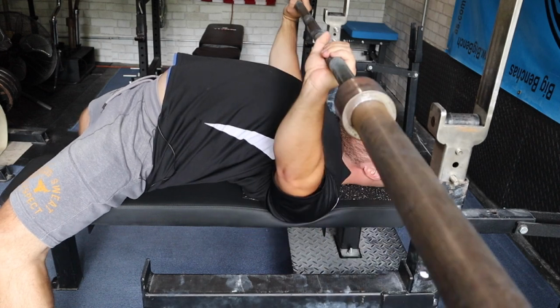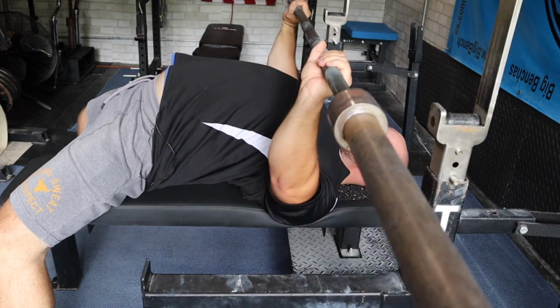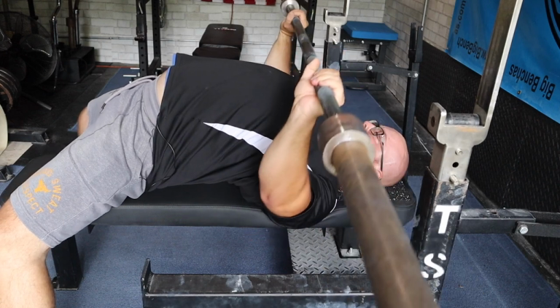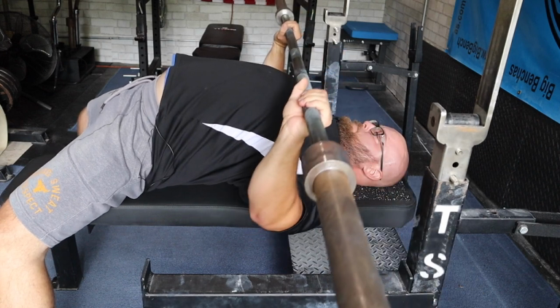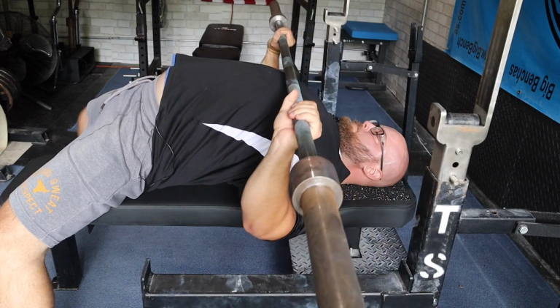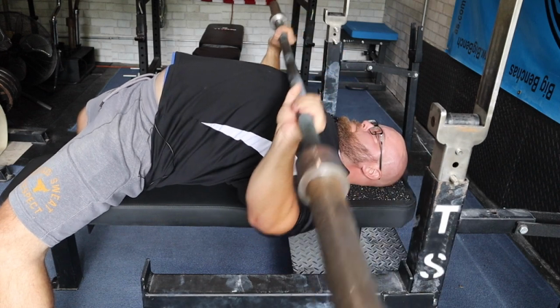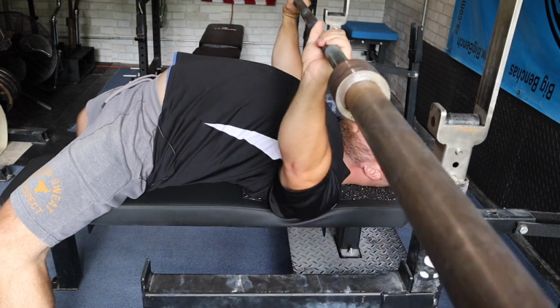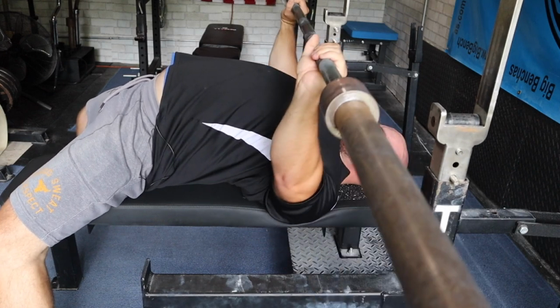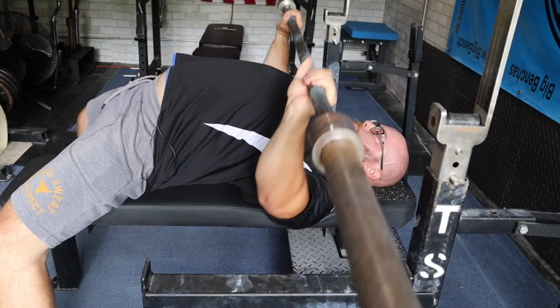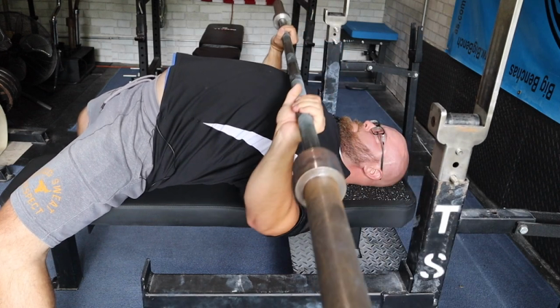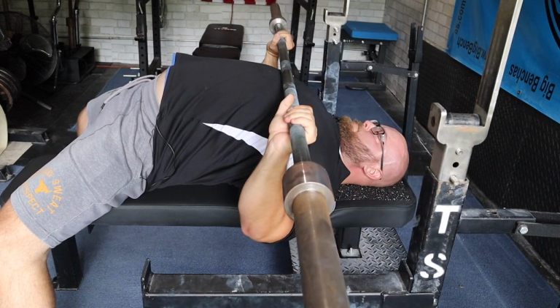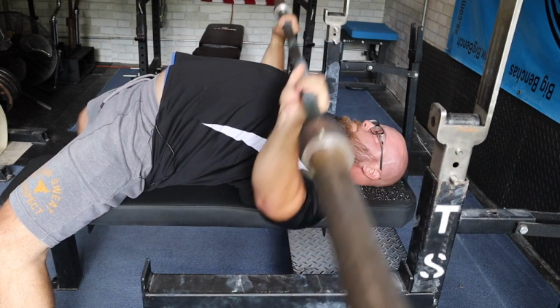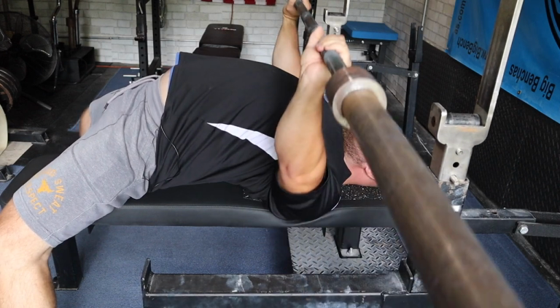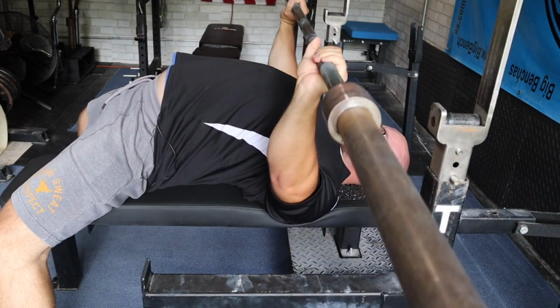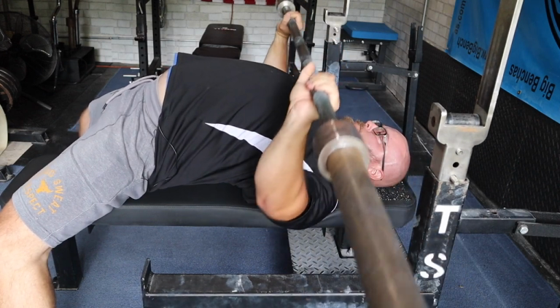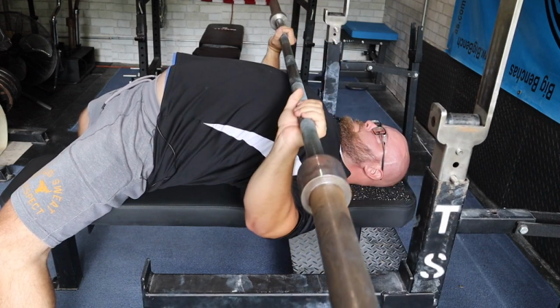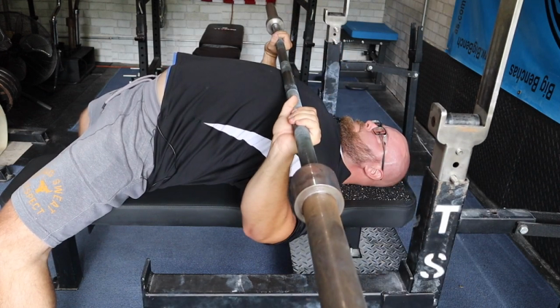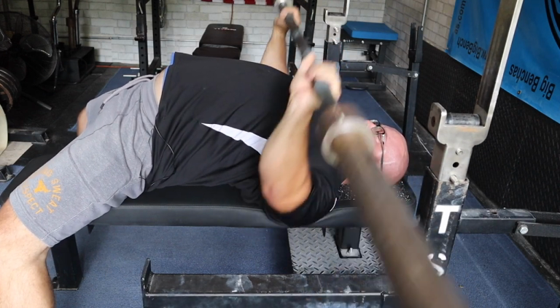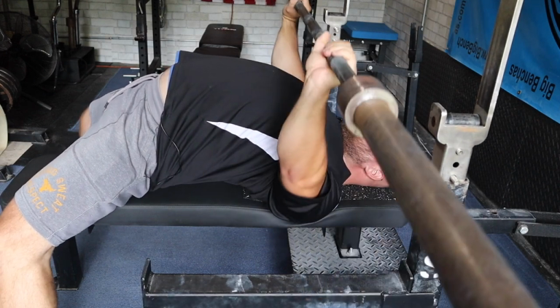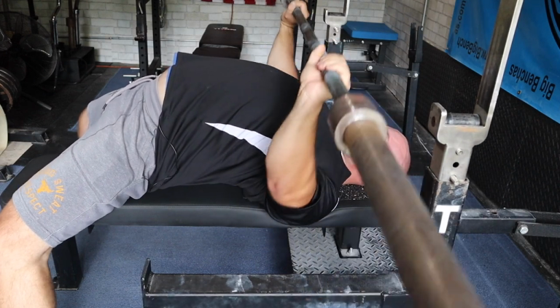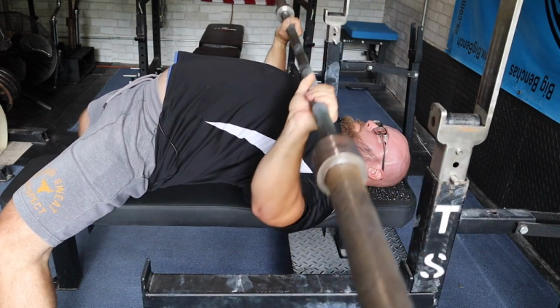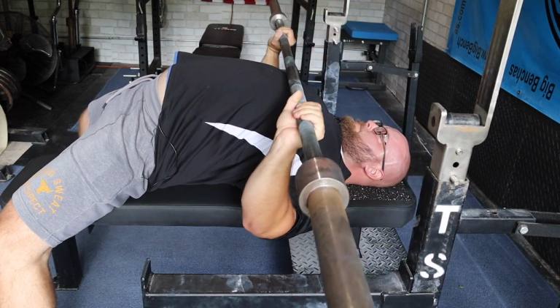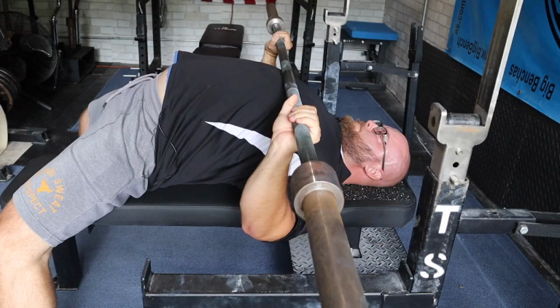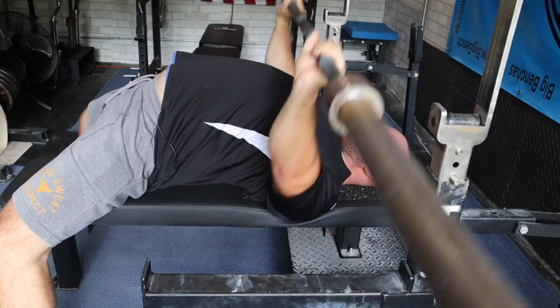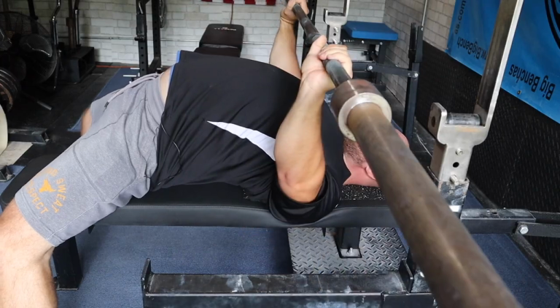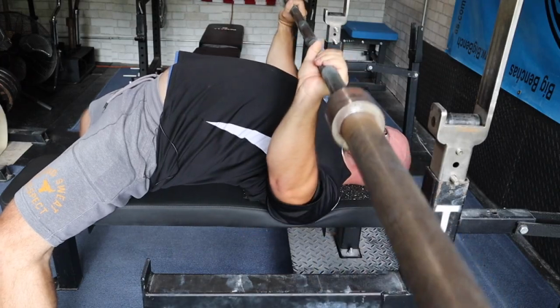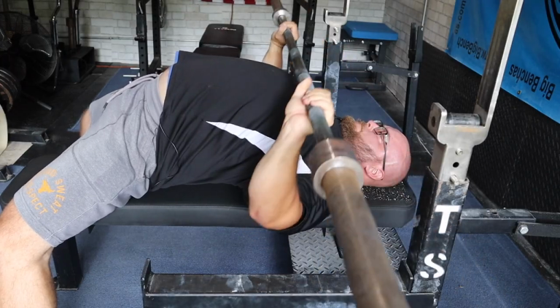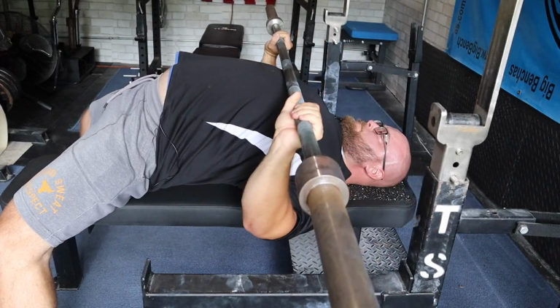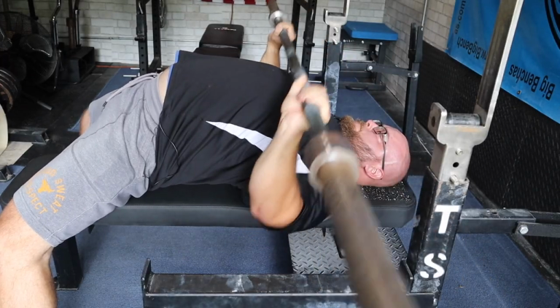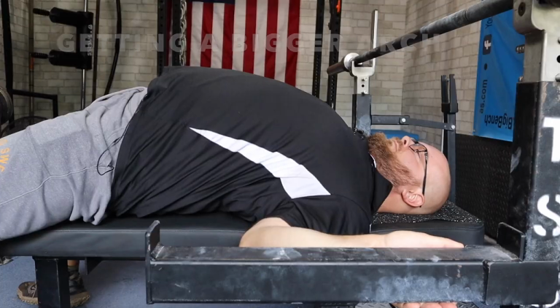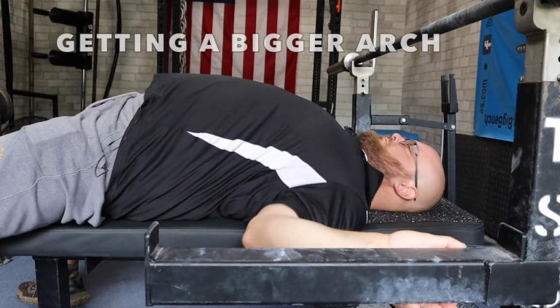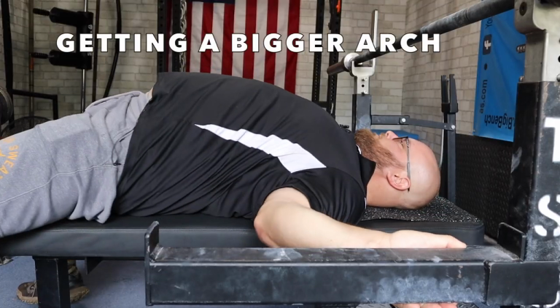And then you can see how it will pay off — we're not going to overpress the bar; we're going to stay in good positions during the press.